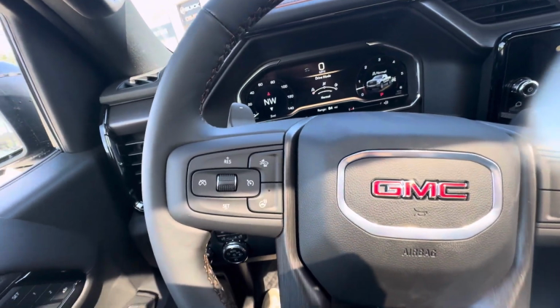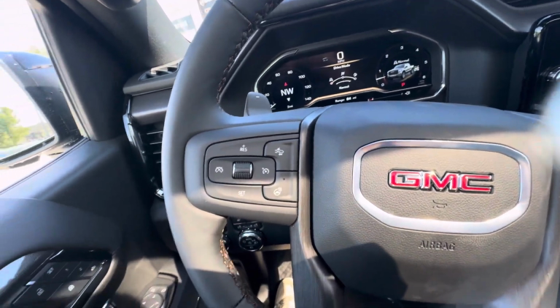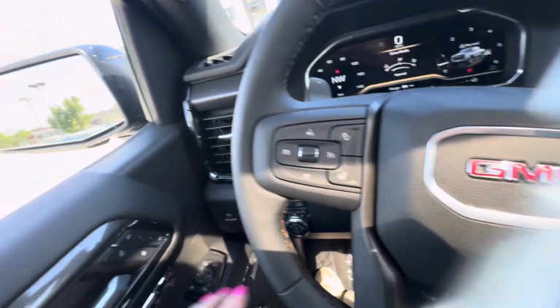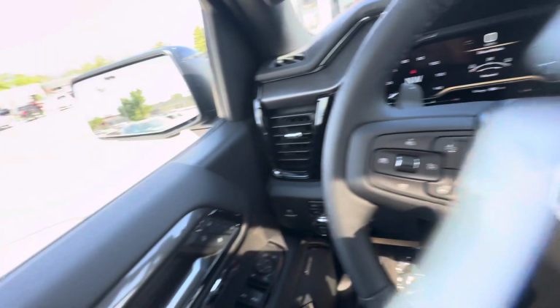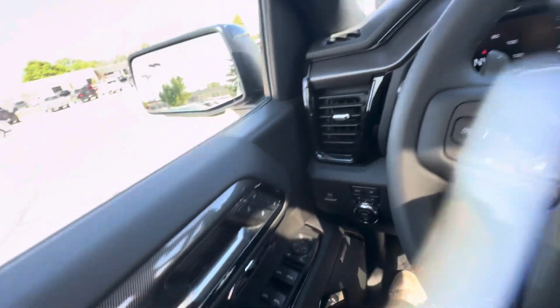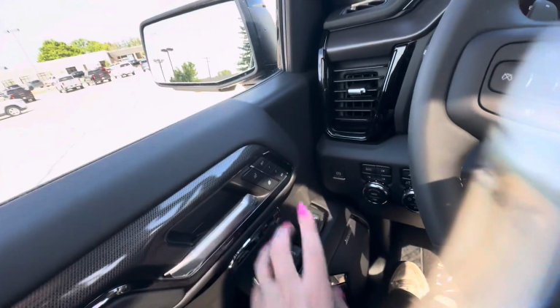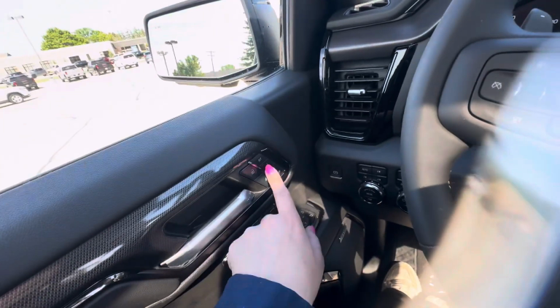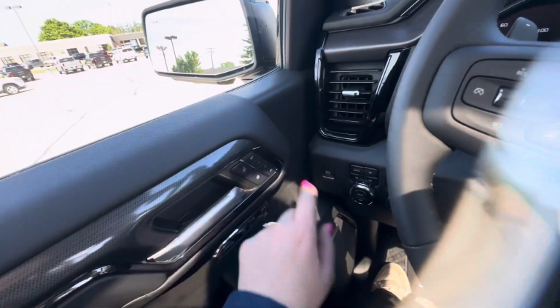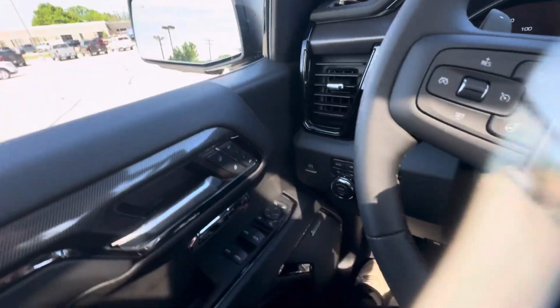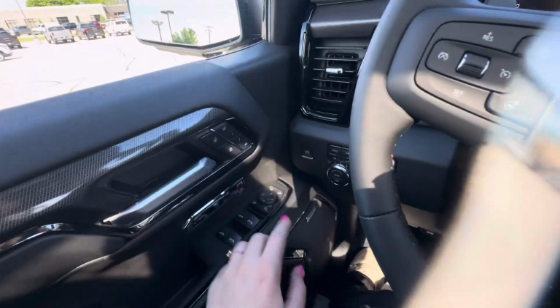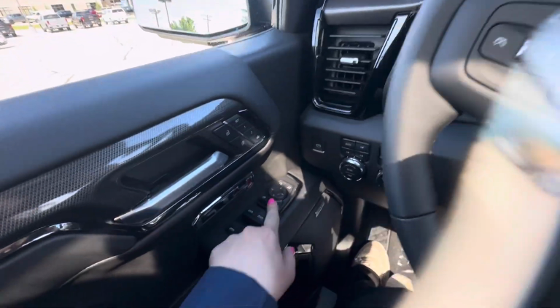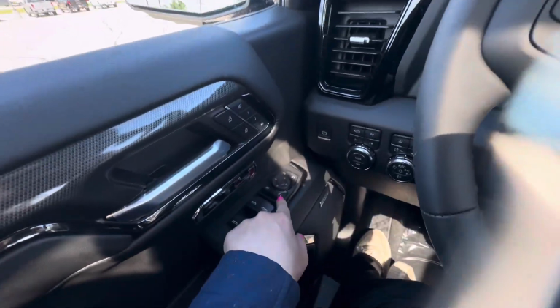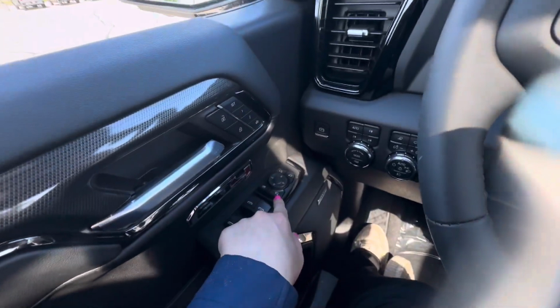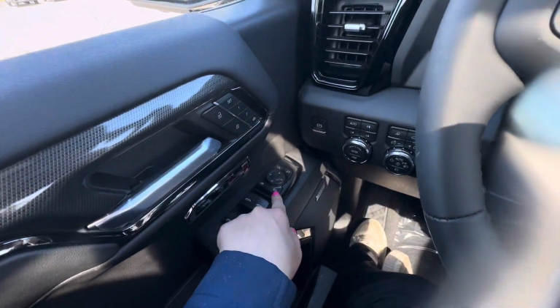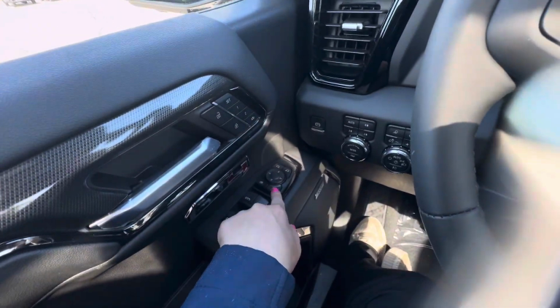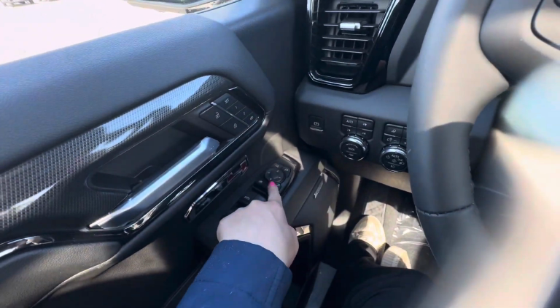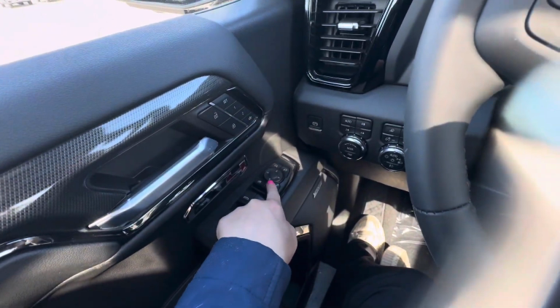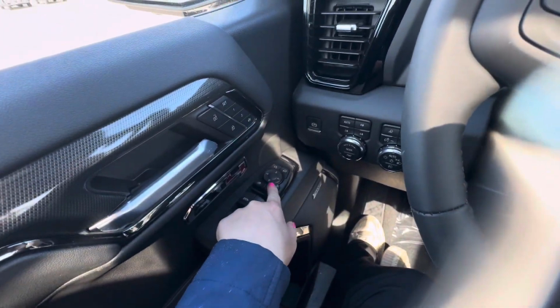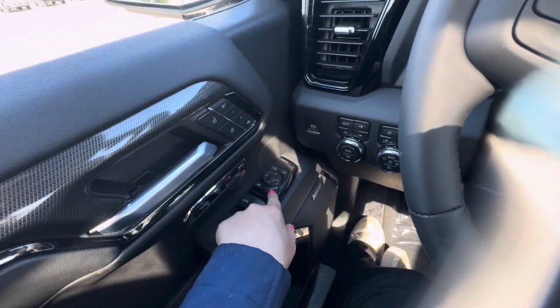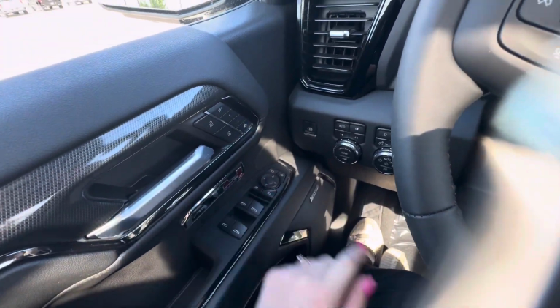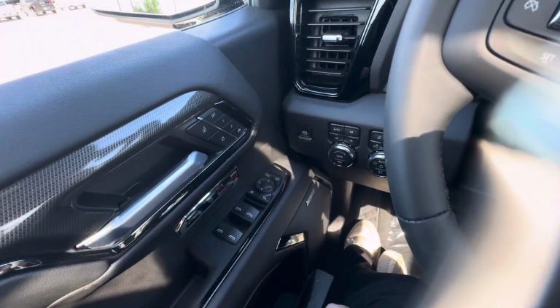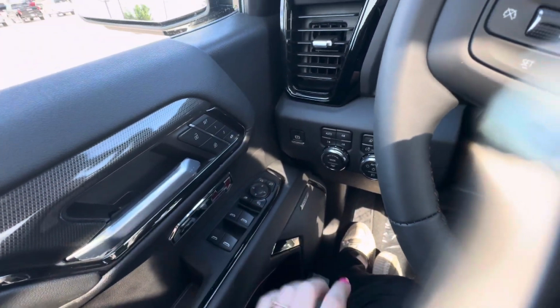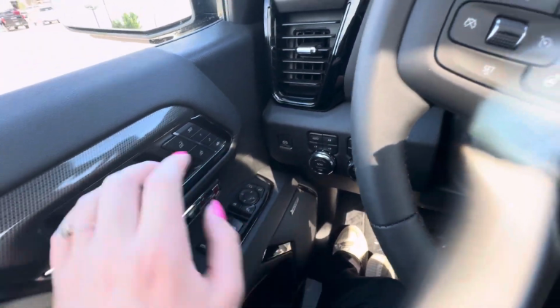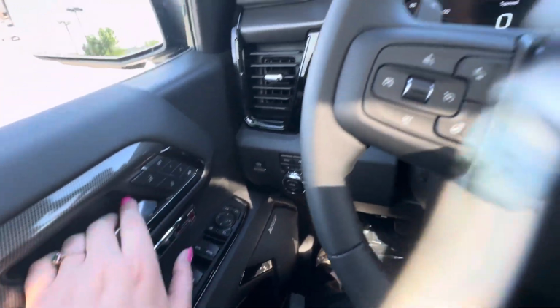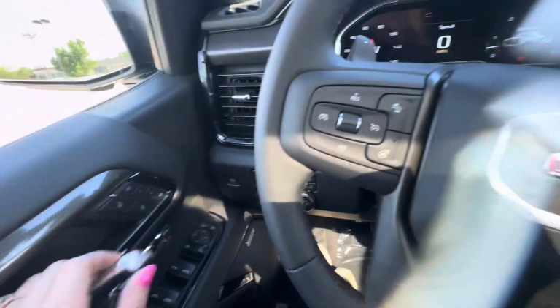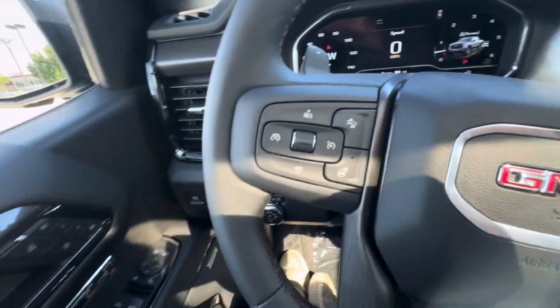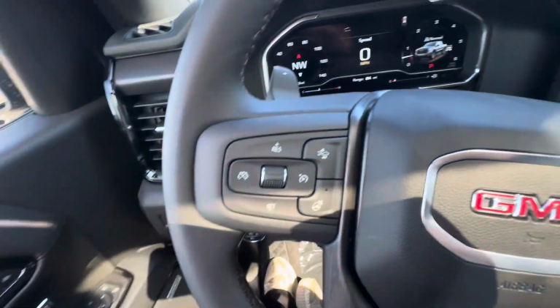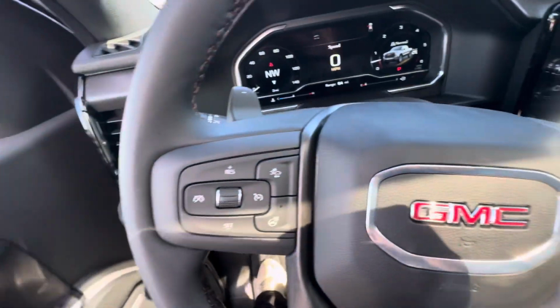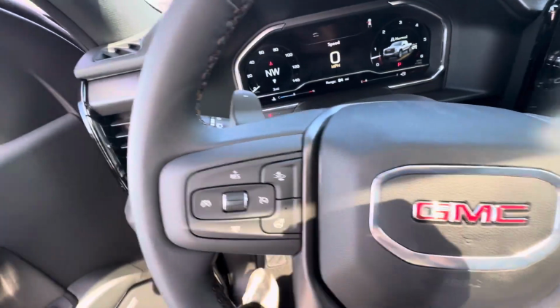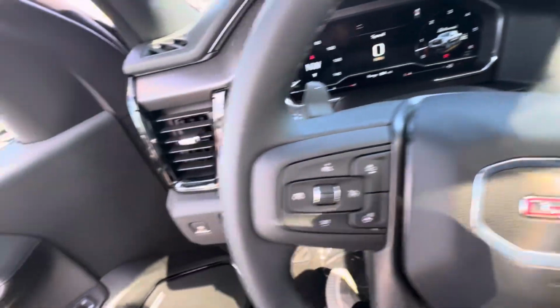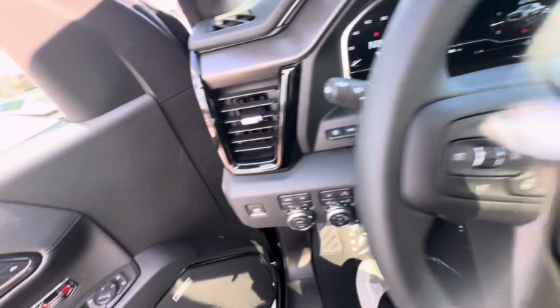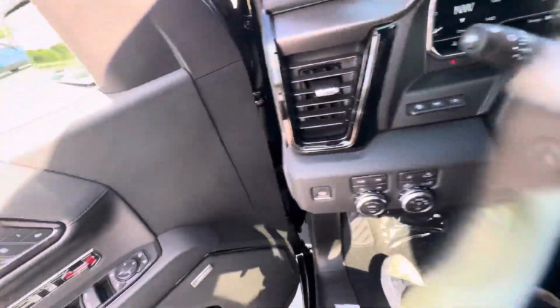This vehicle does have driver memory and power folding side mirrors — the button for that is right there. You do have the Bose sound system.